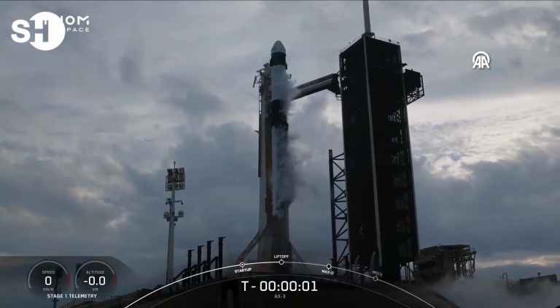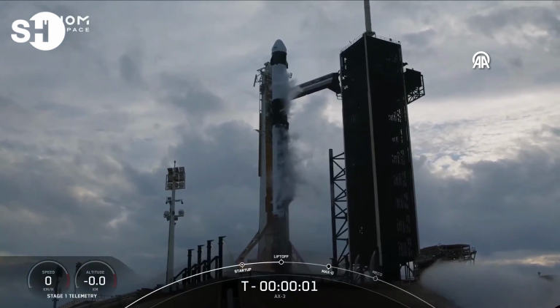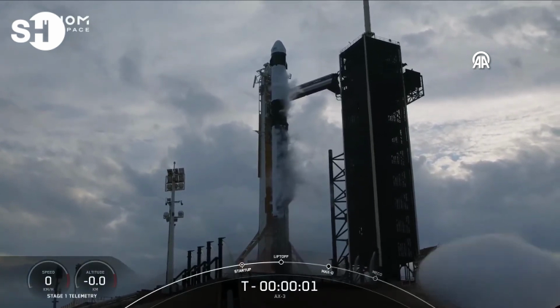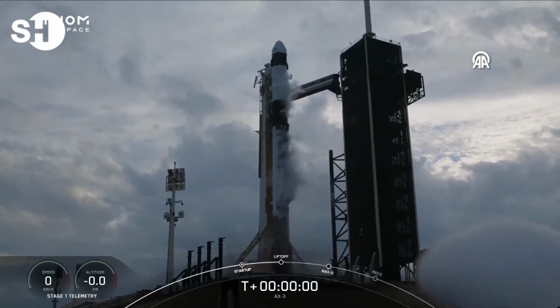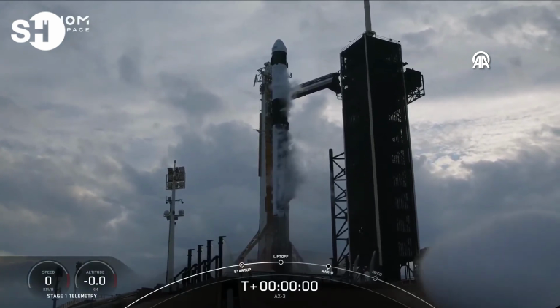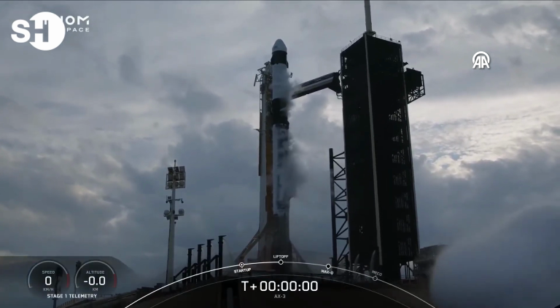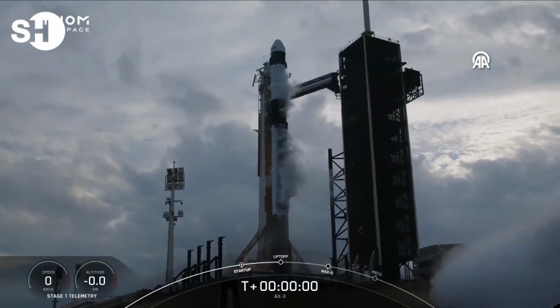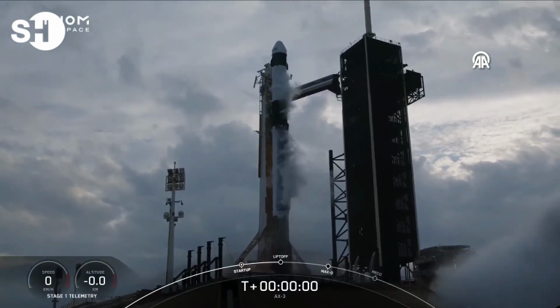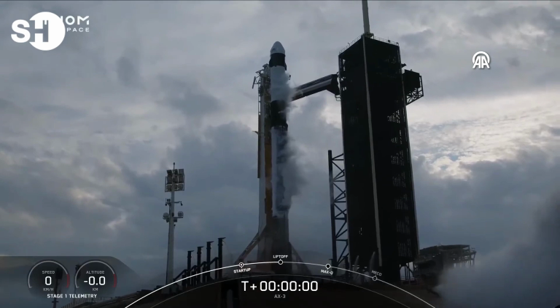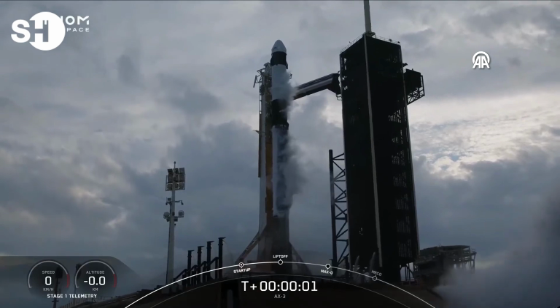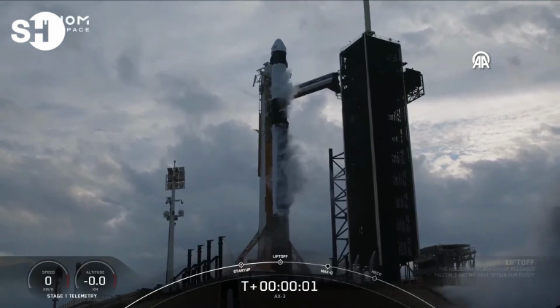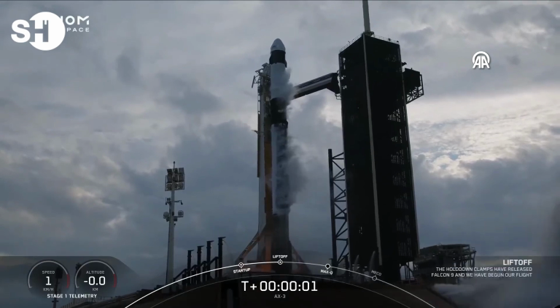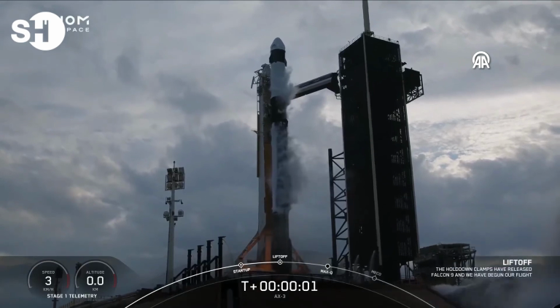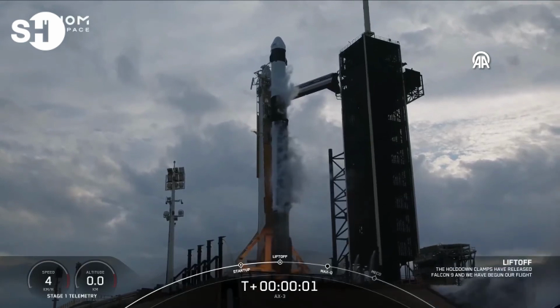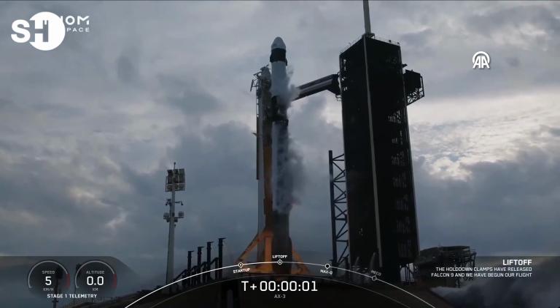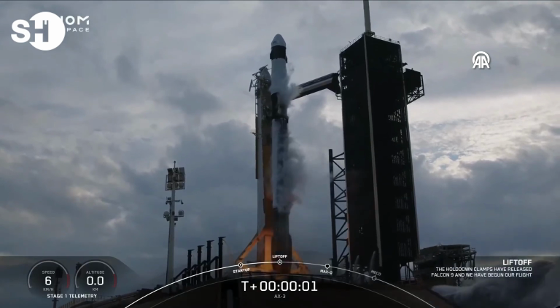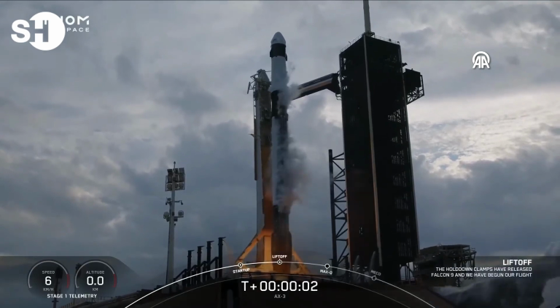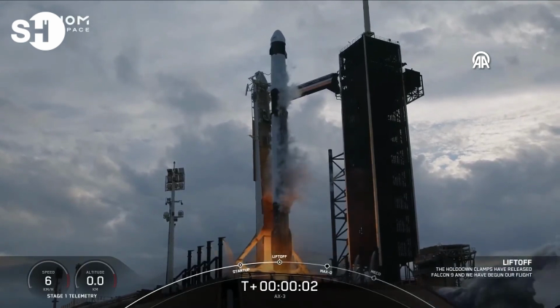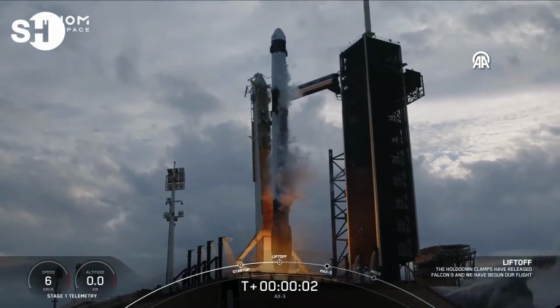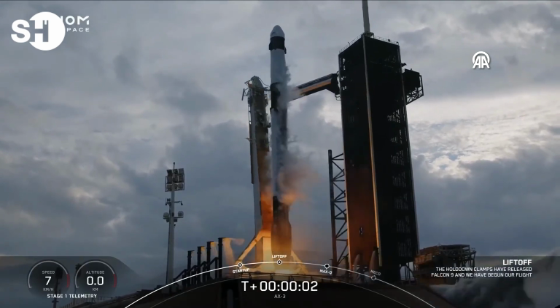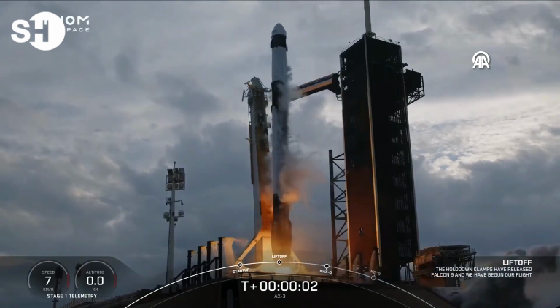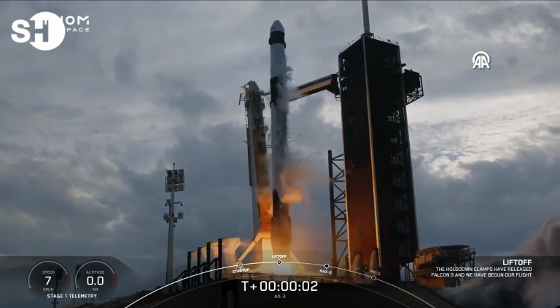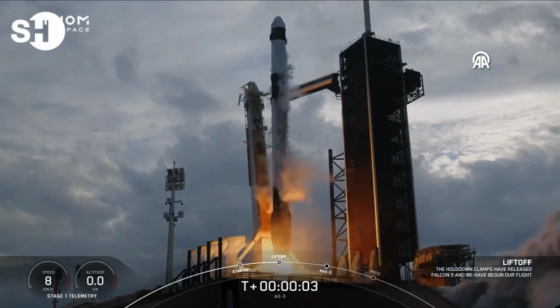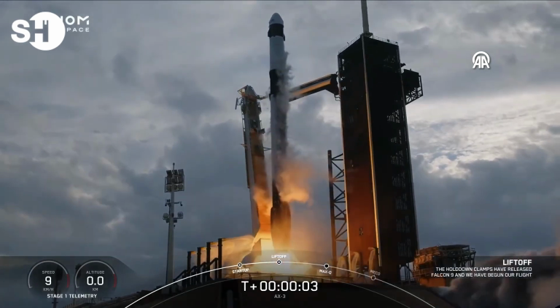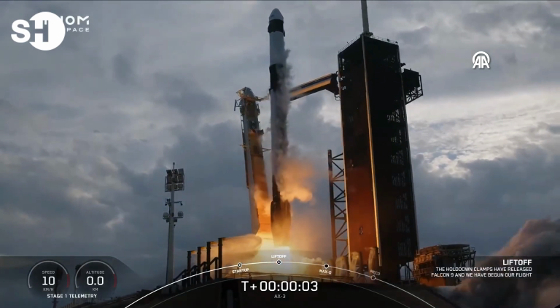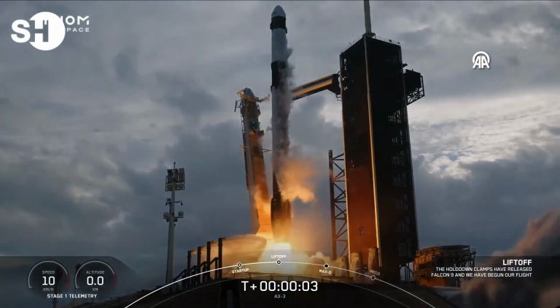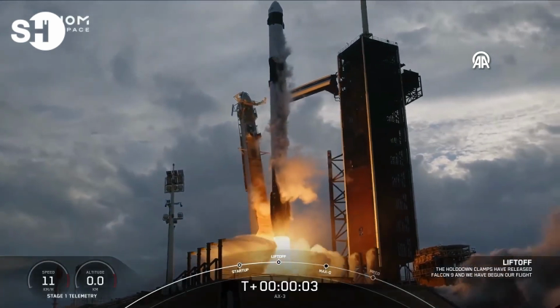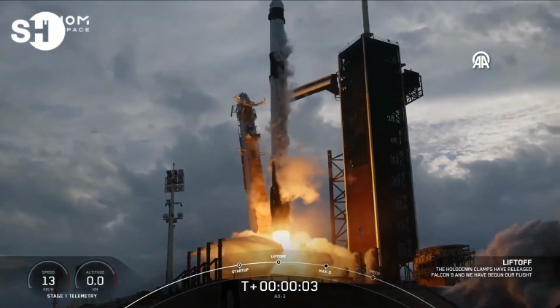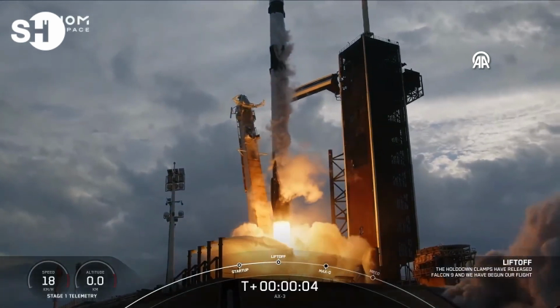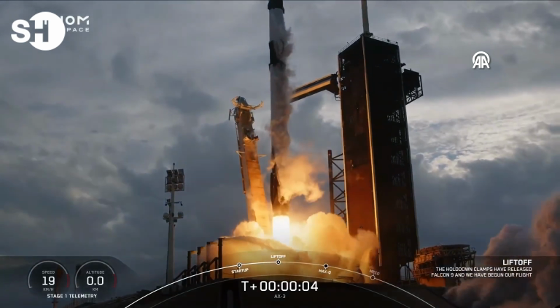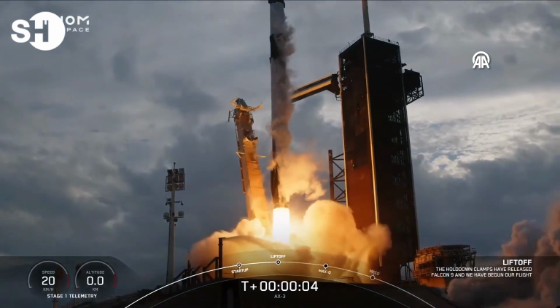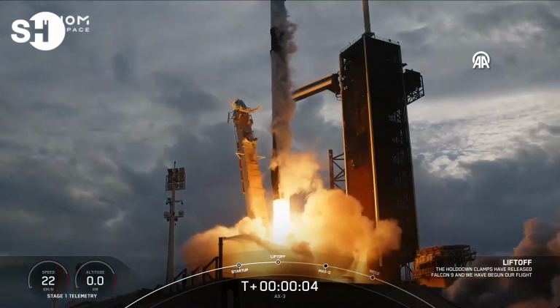Ignition. Engine full power. And liftoff. Go Axiom-3.